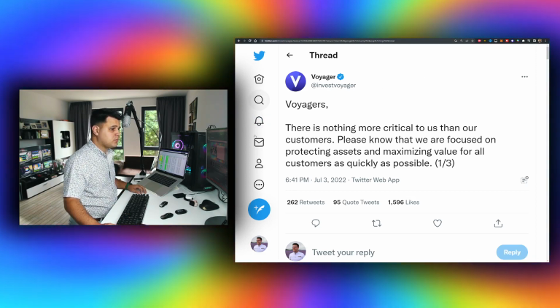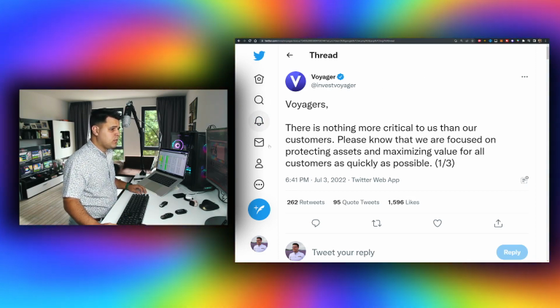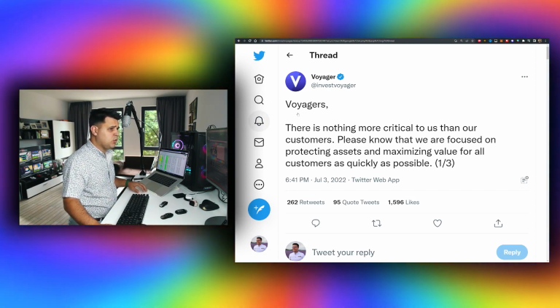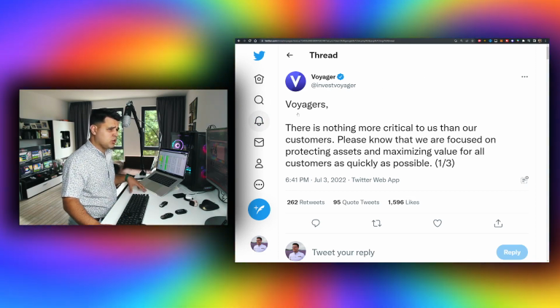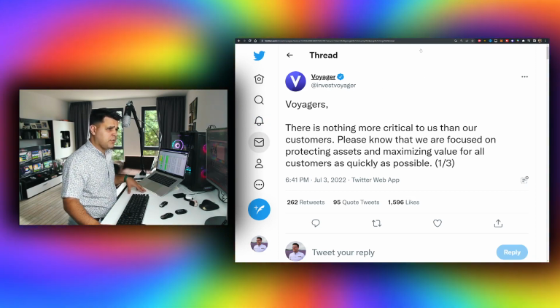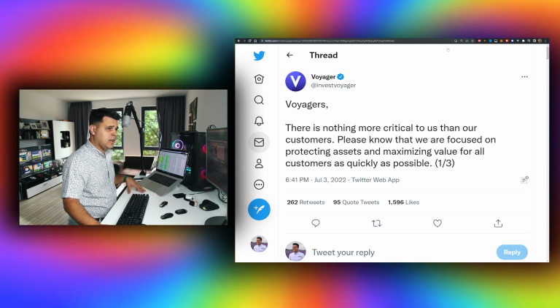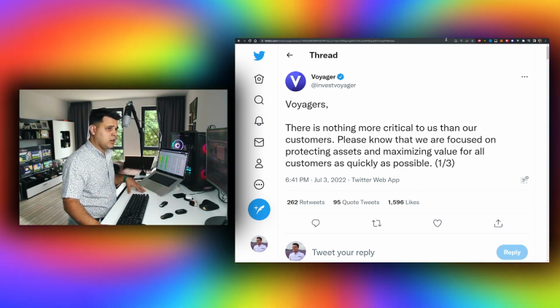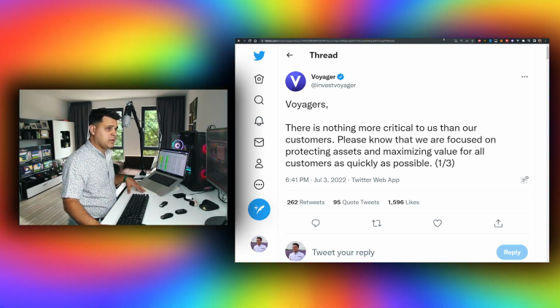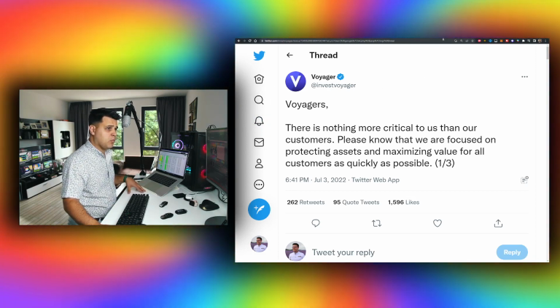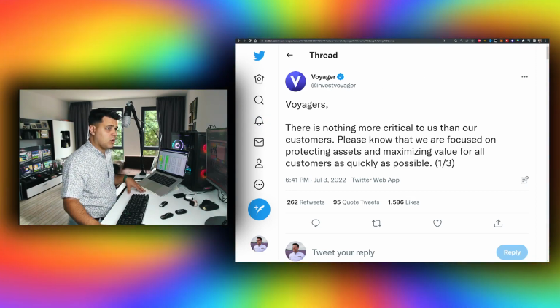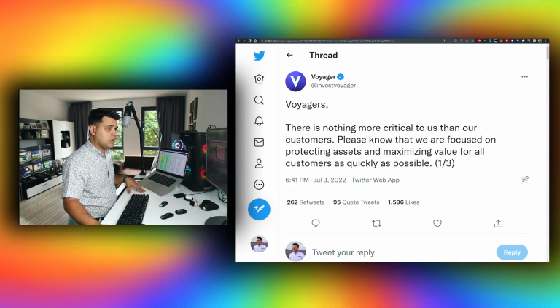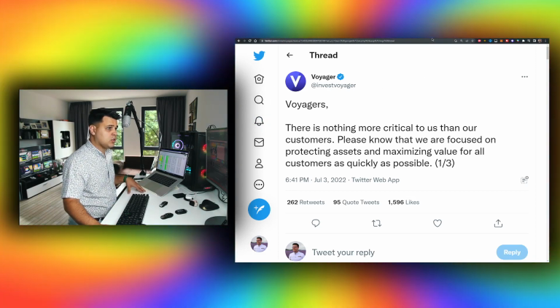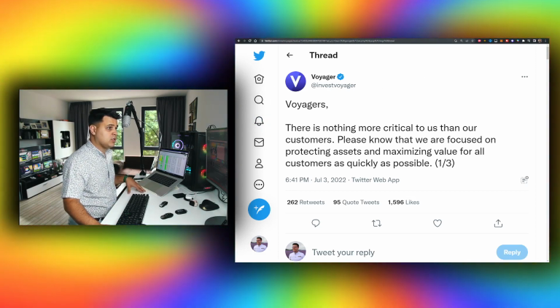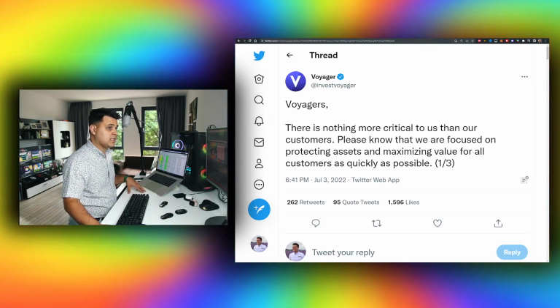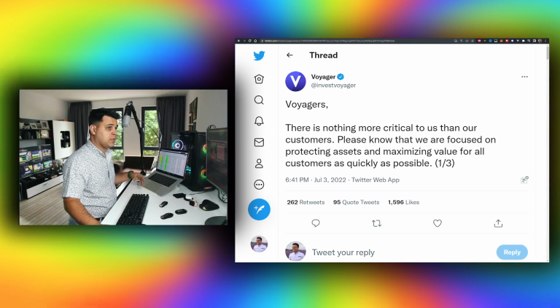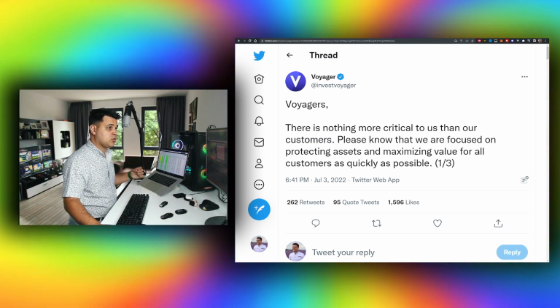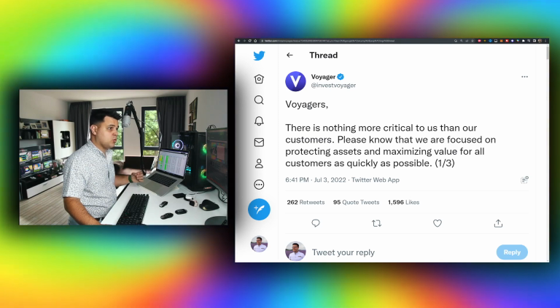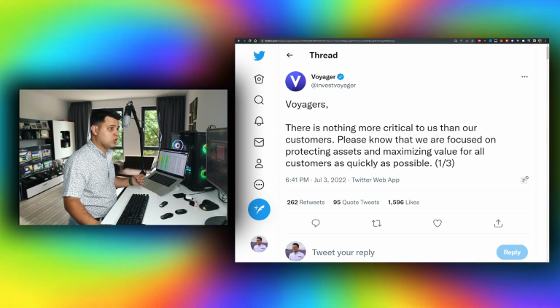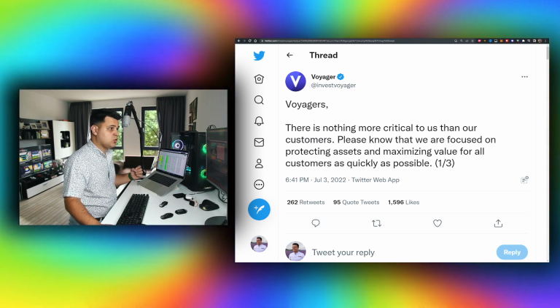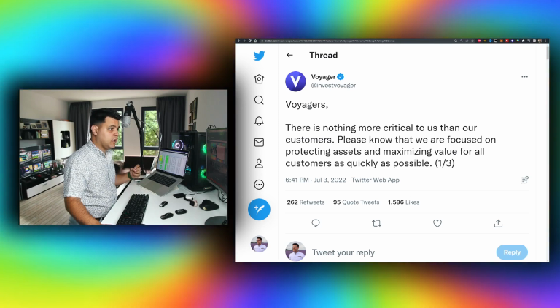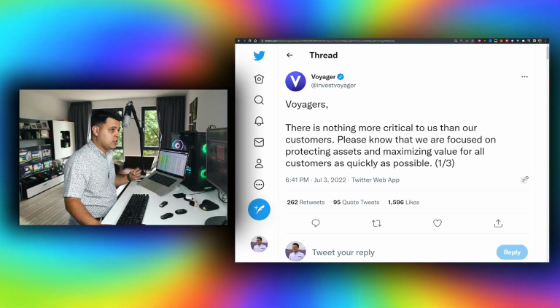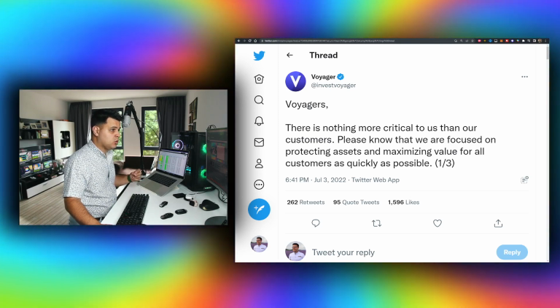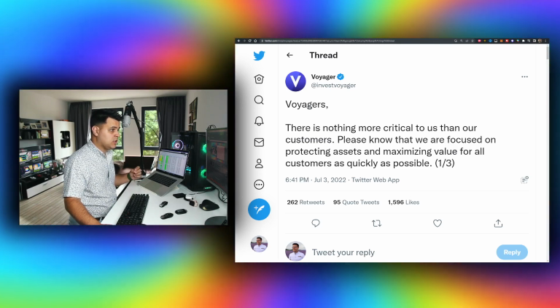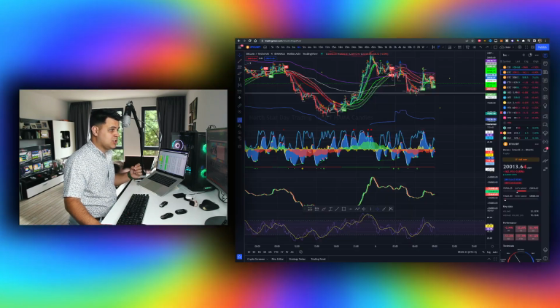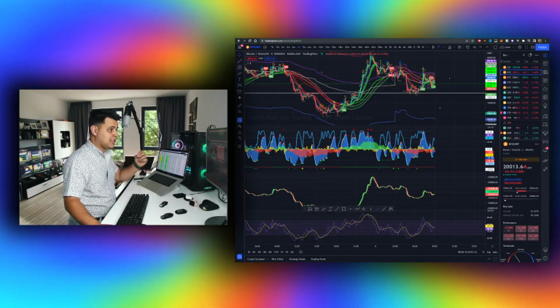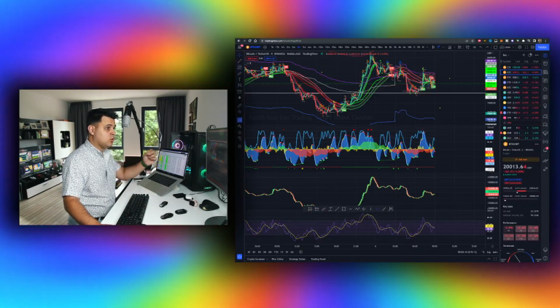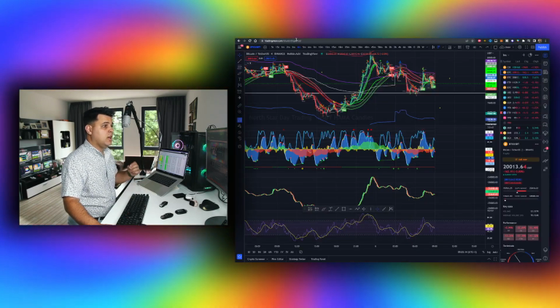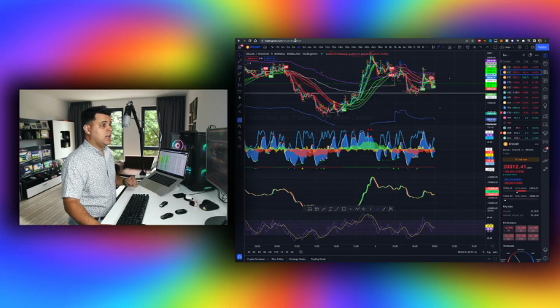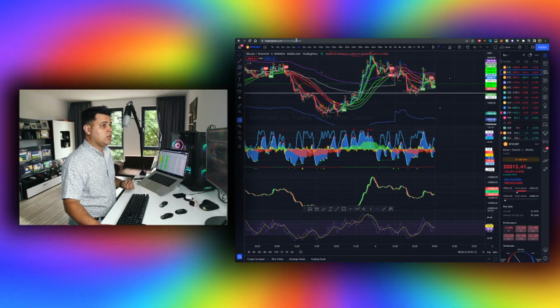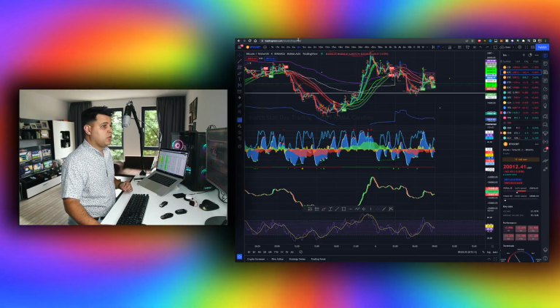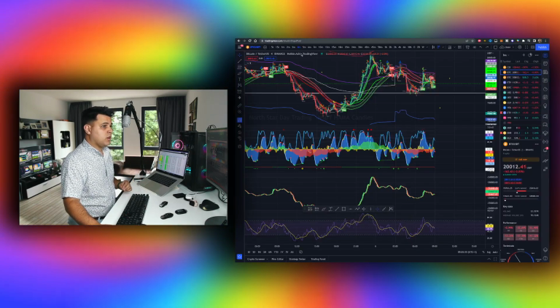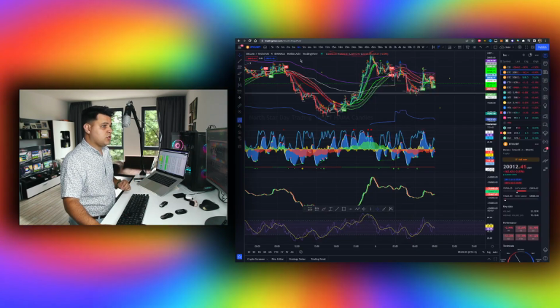We also have a little bit more that I want to discuss, but I want to get on with the chart because I know a lot of you are interested.